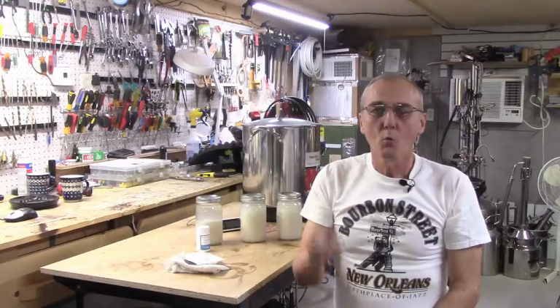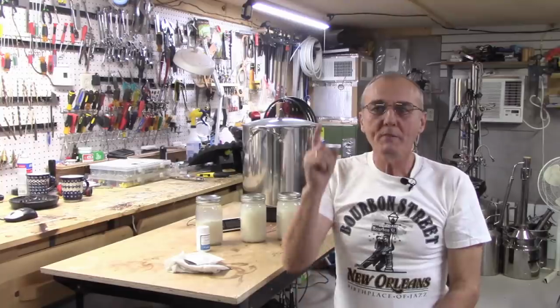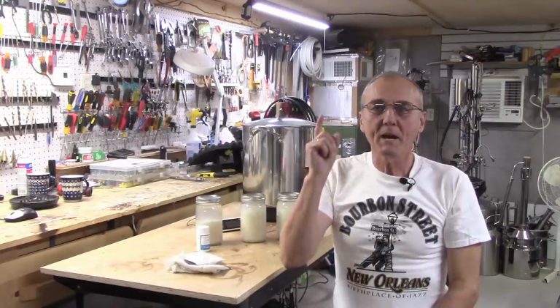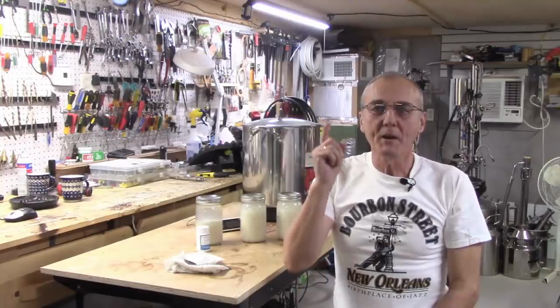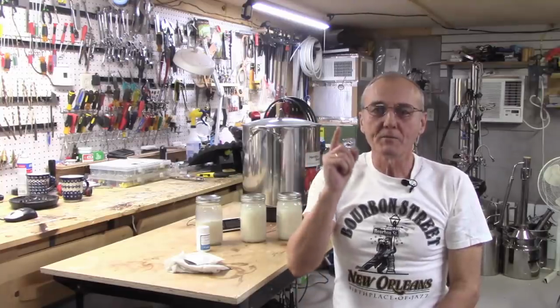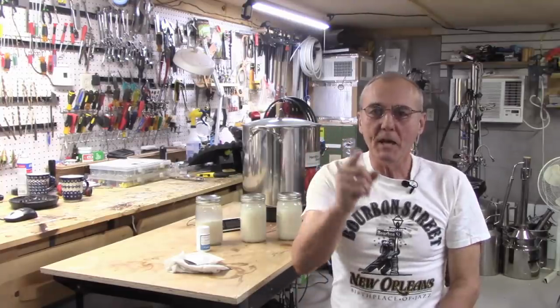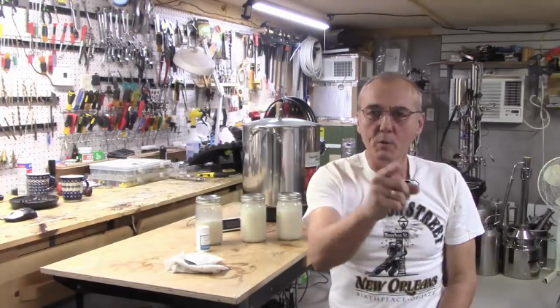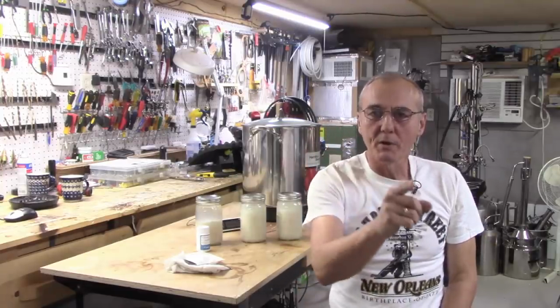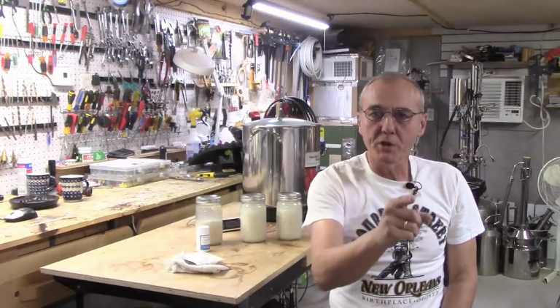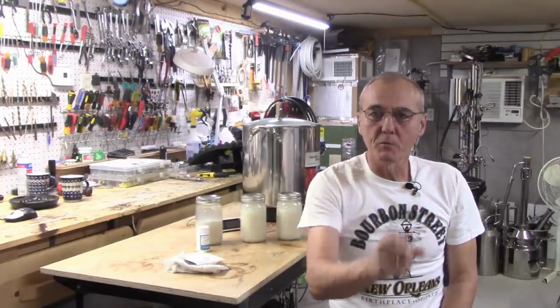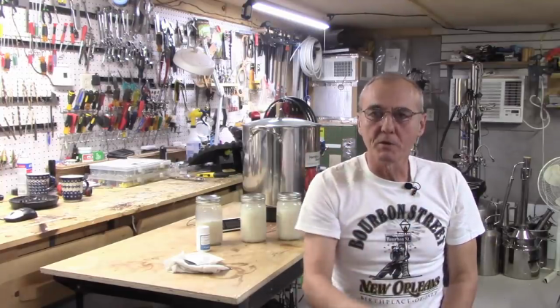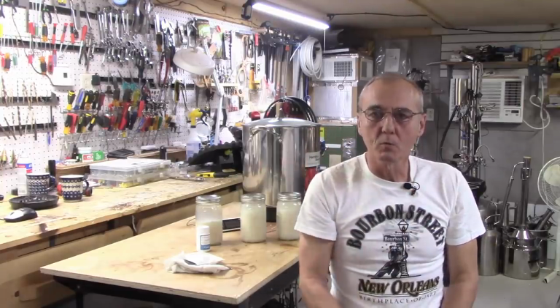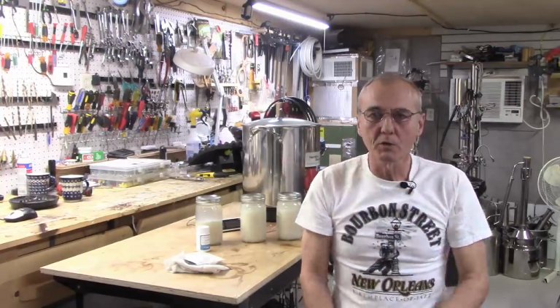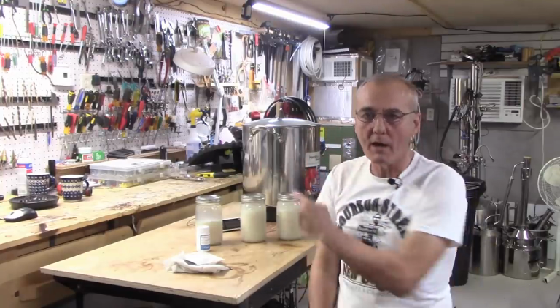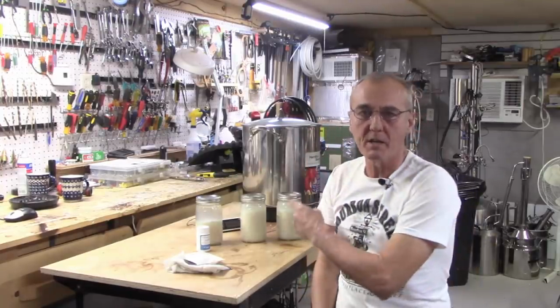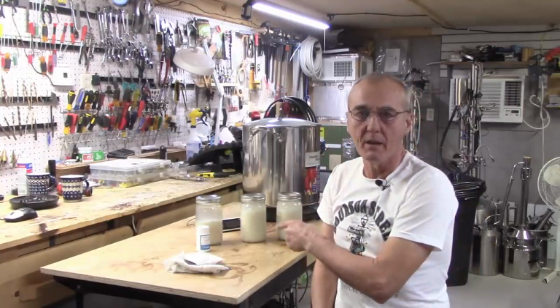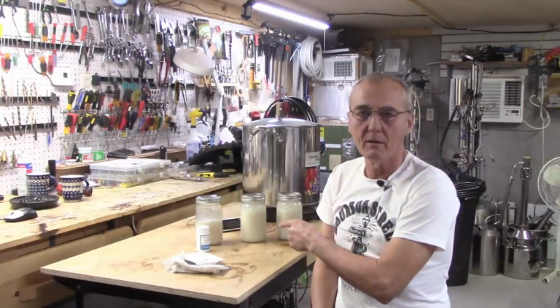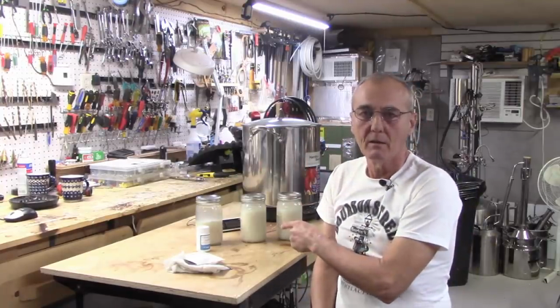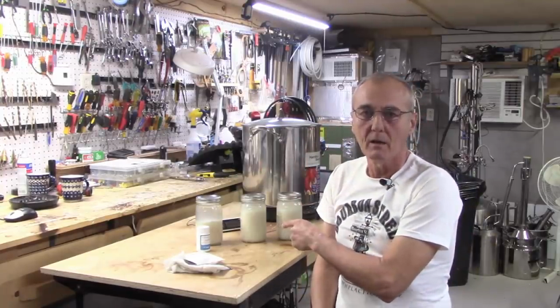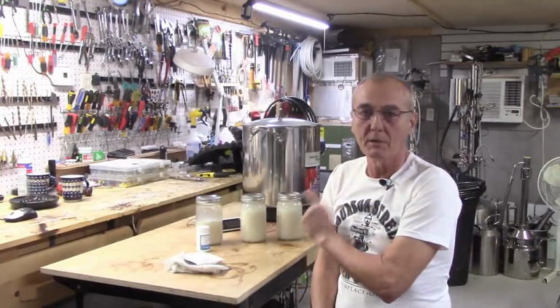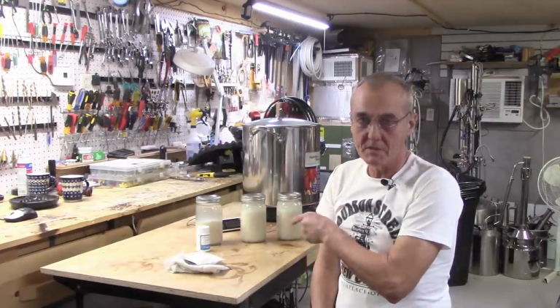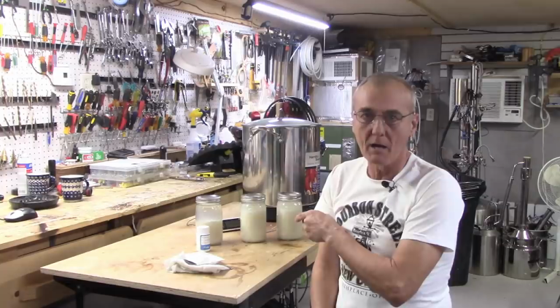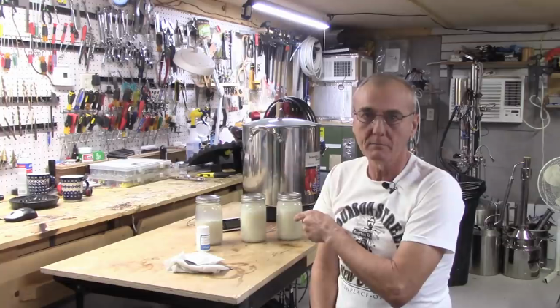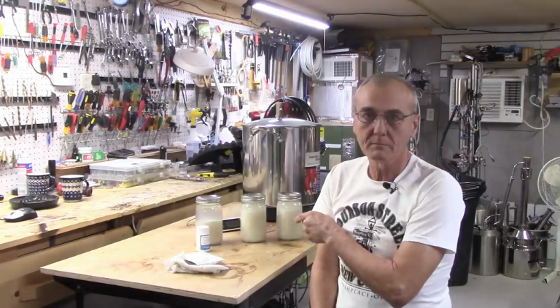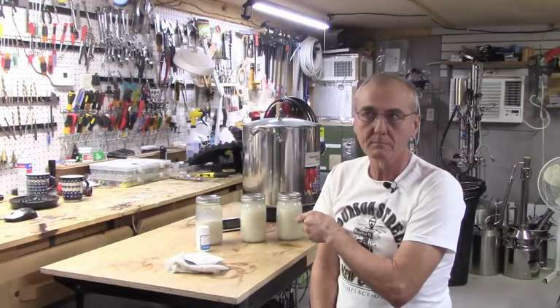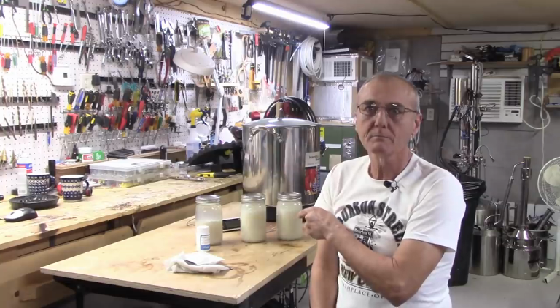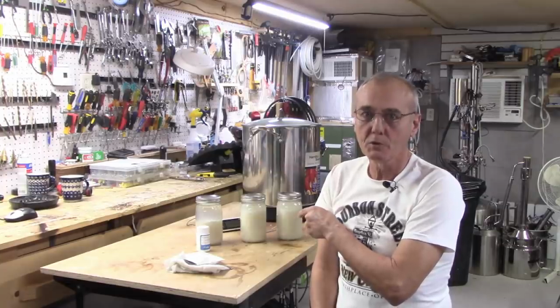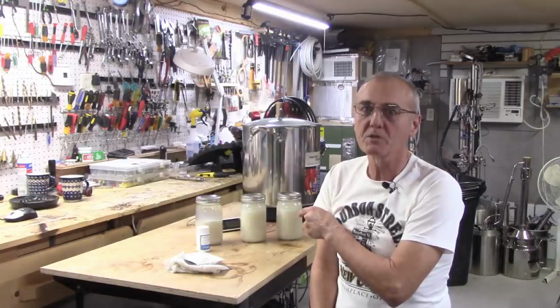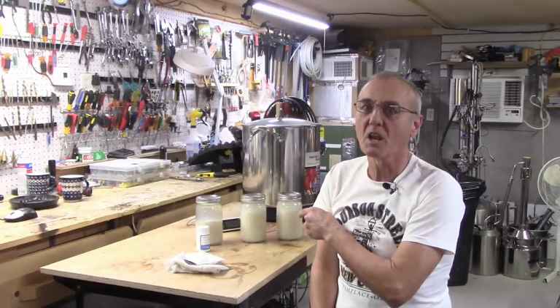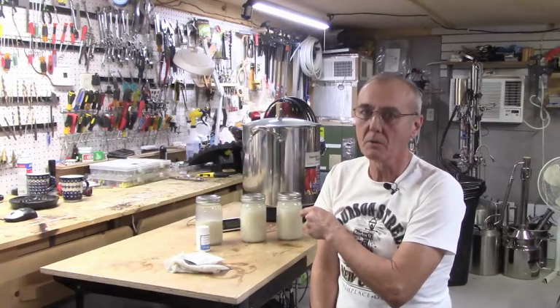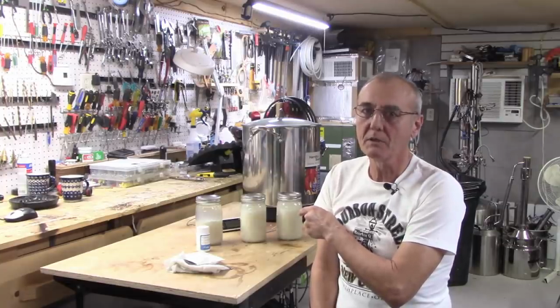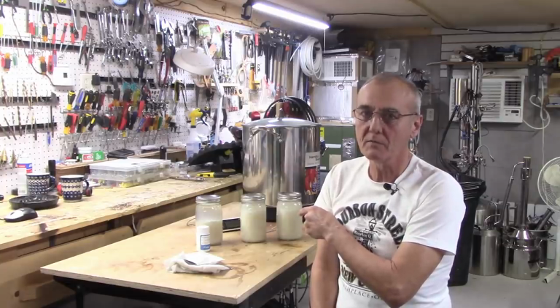We've got another test we want to share with you. We're going to do rice again, but this time we're going to do it just a little bit different.